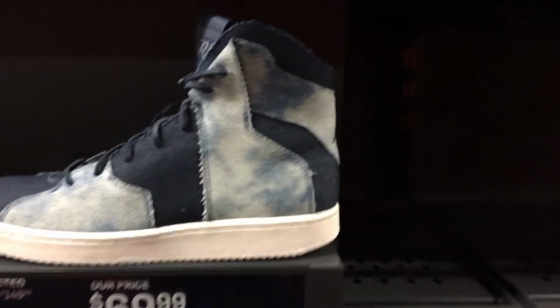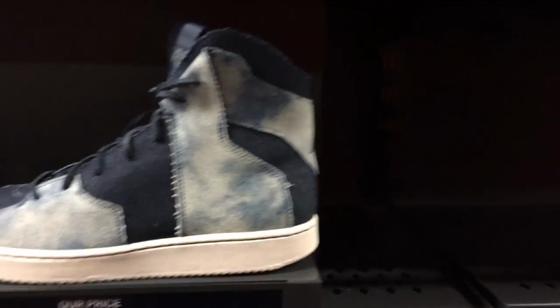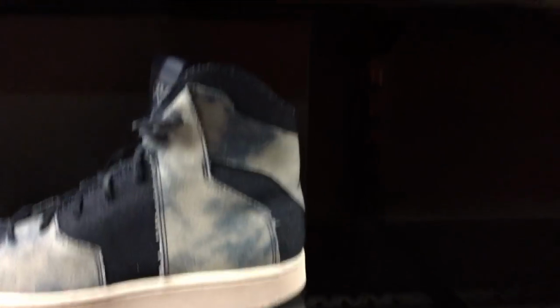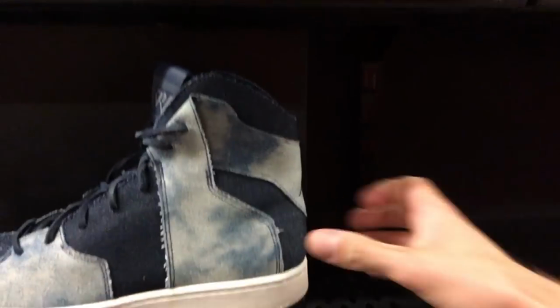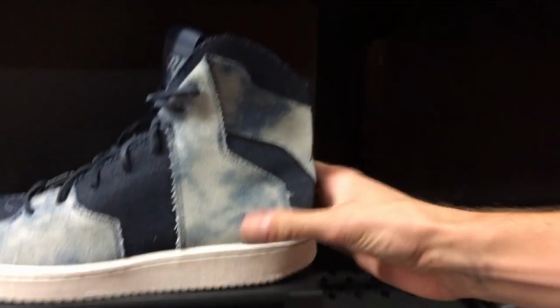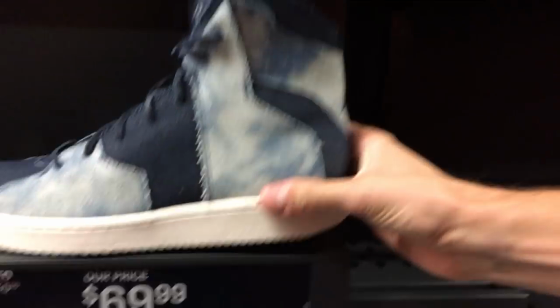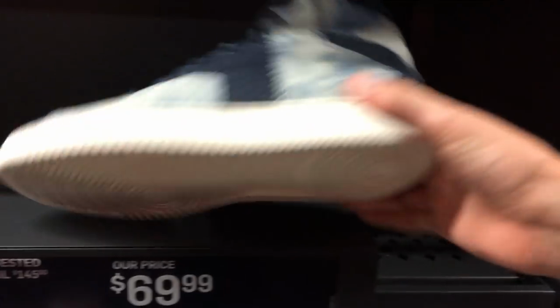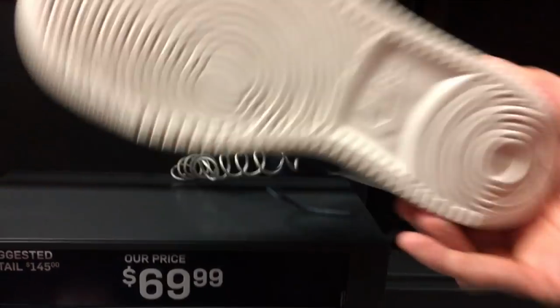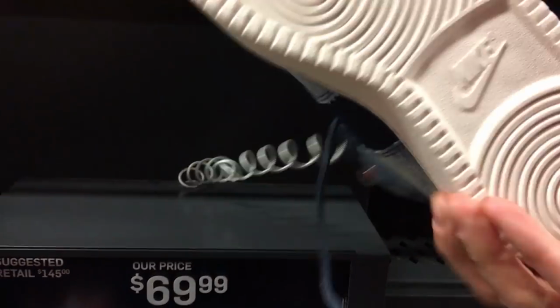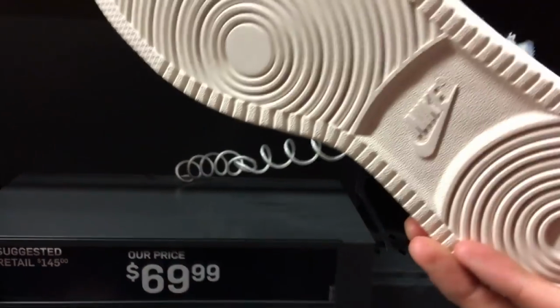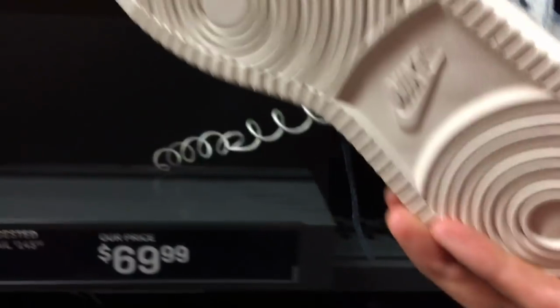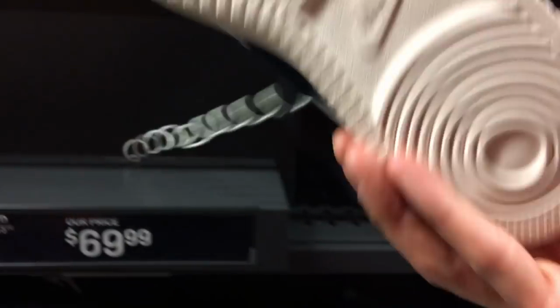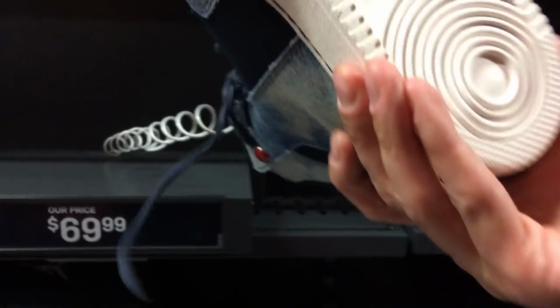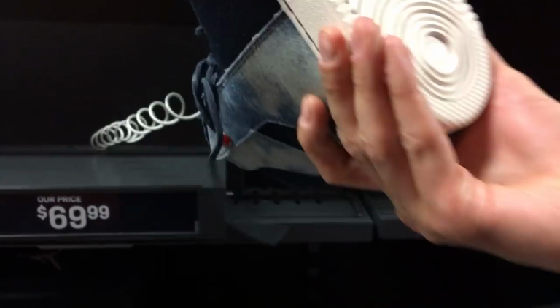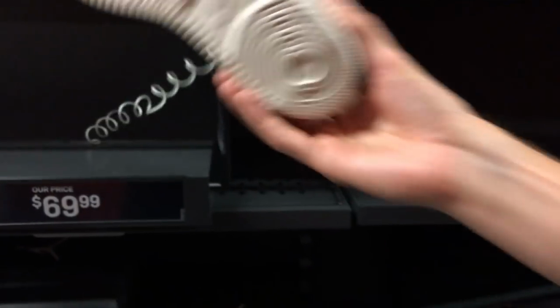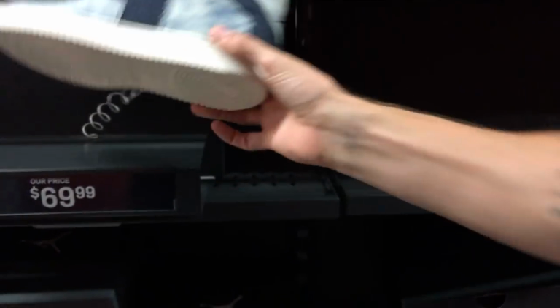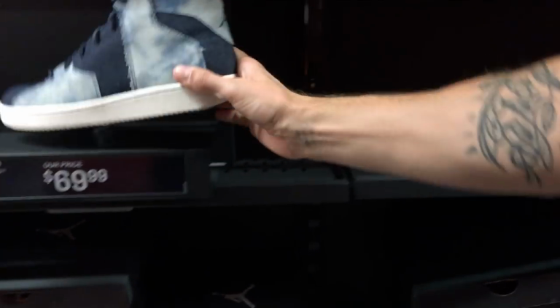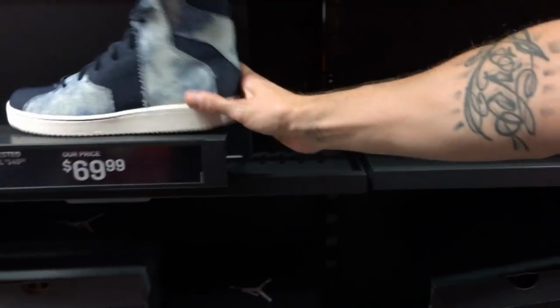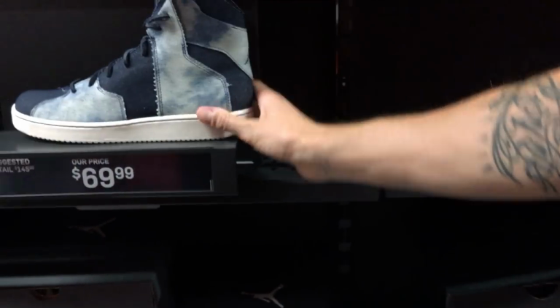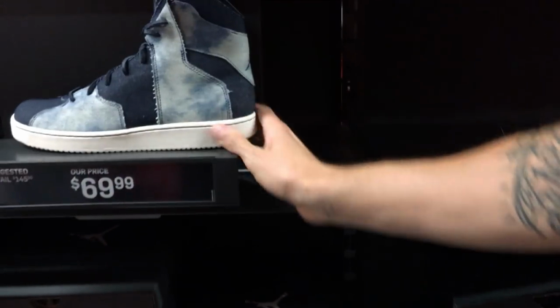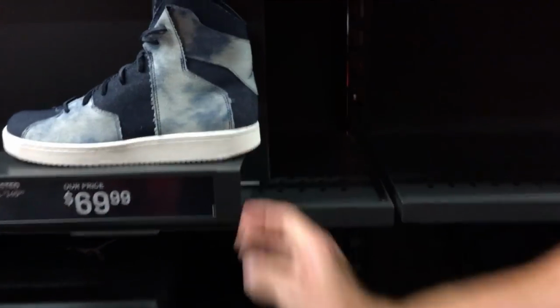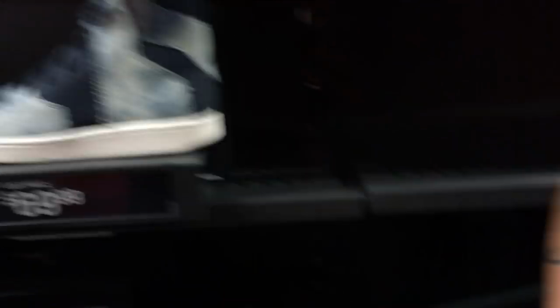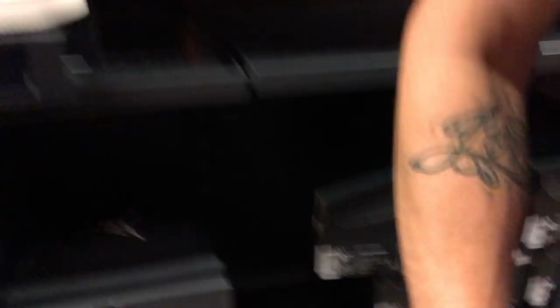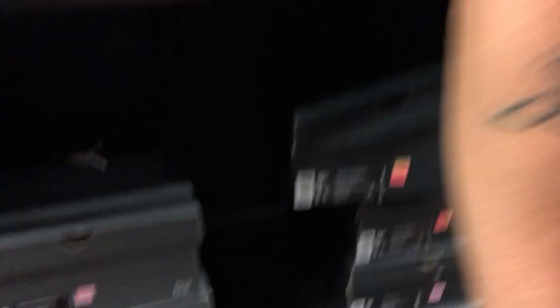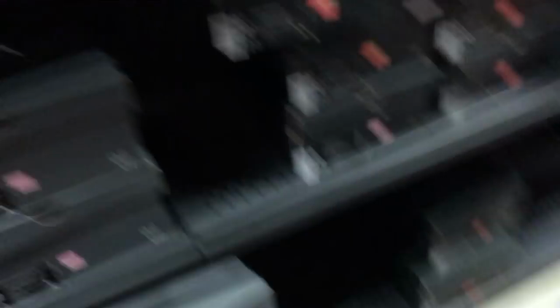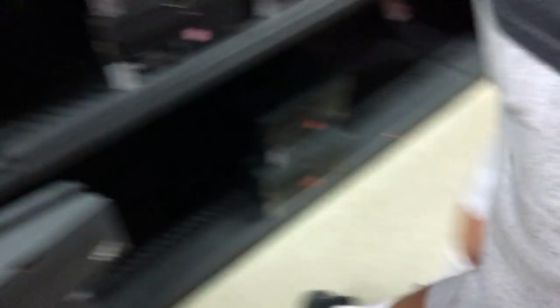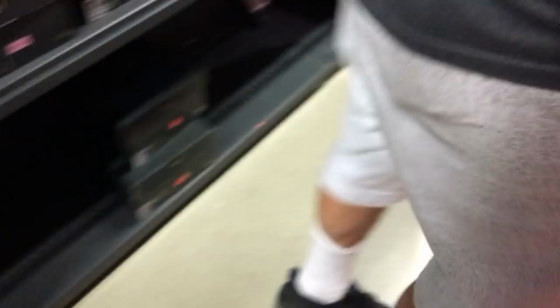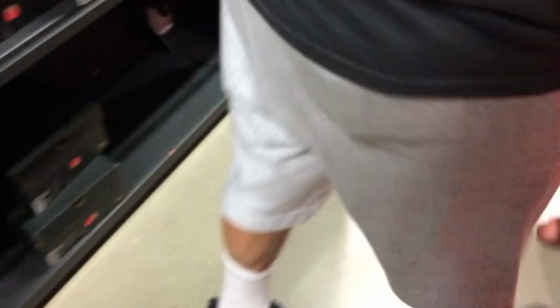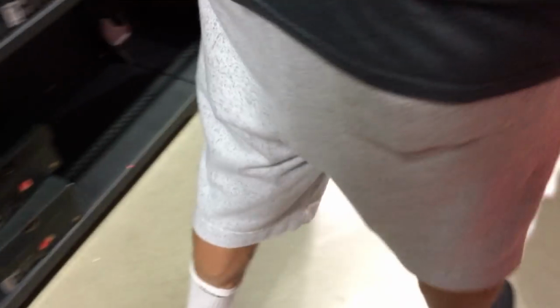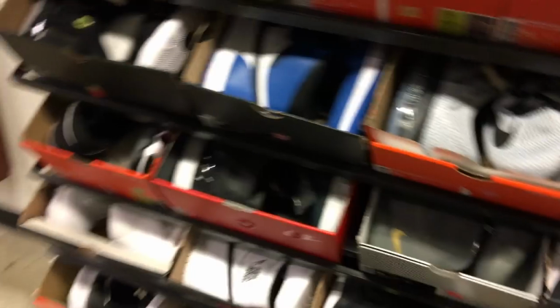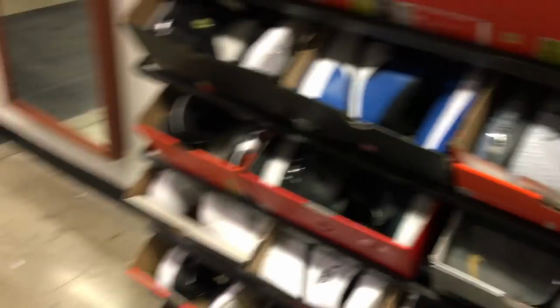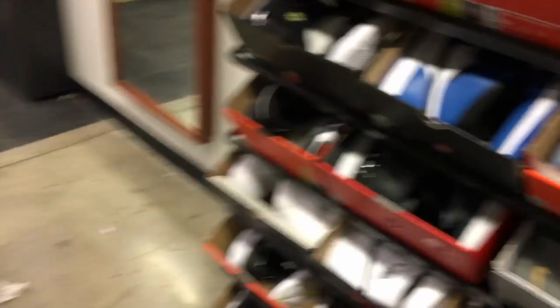You got some Russell Westbrook Denims right here for $17. Yo. They gotta burn these, bro.